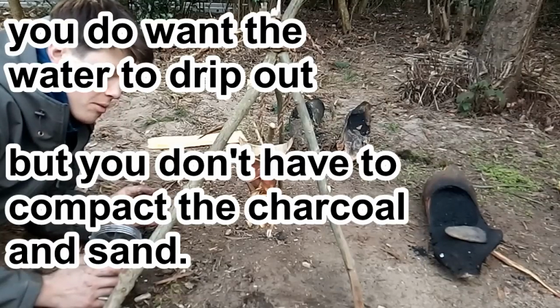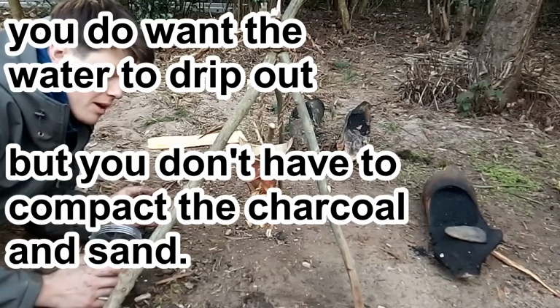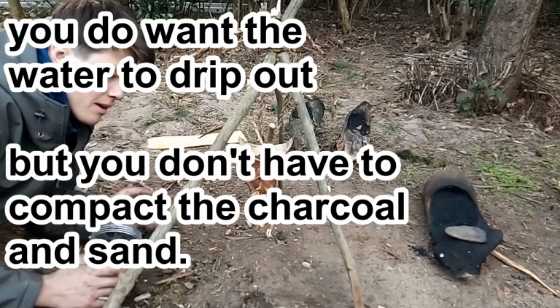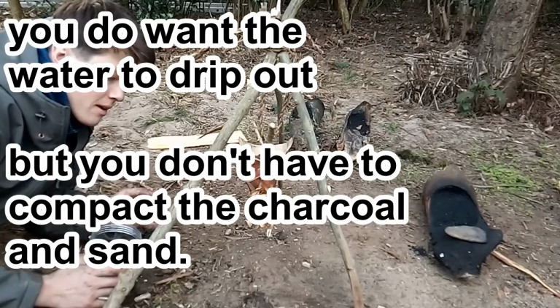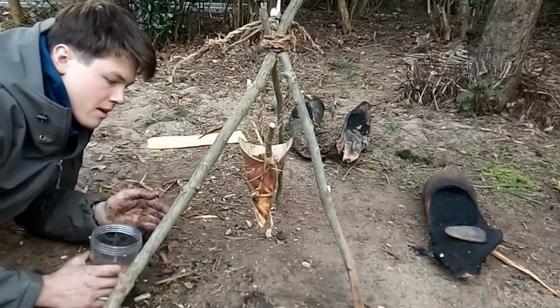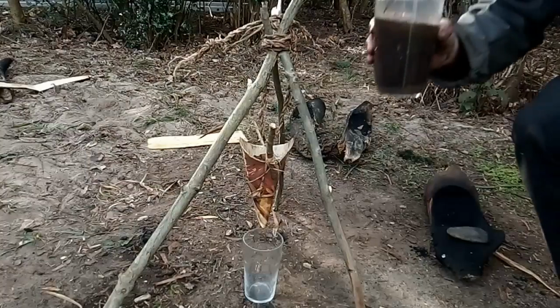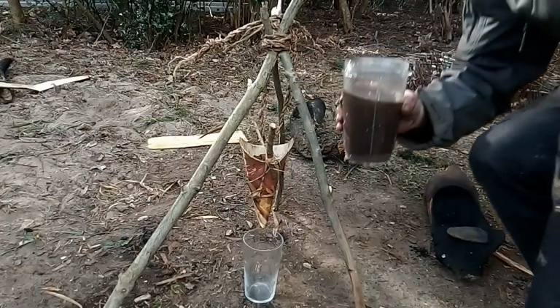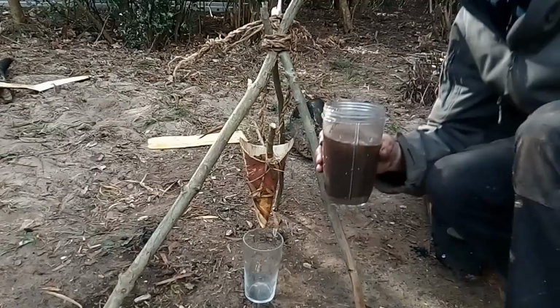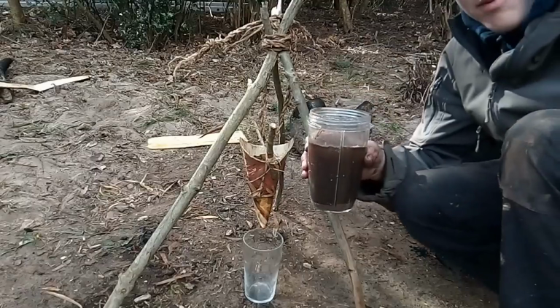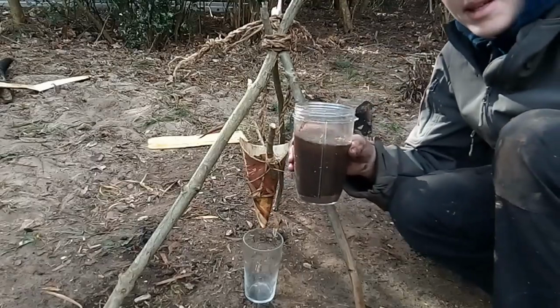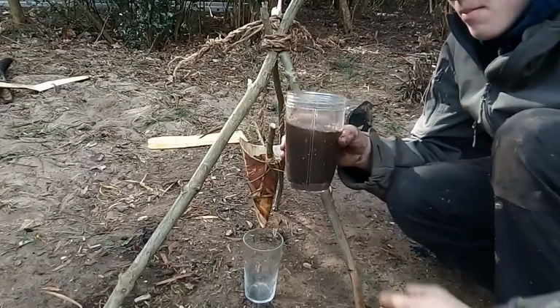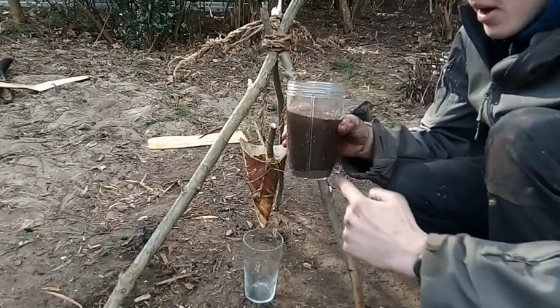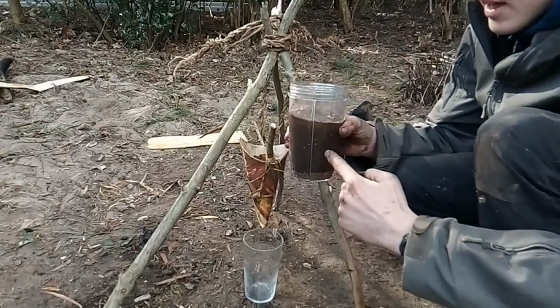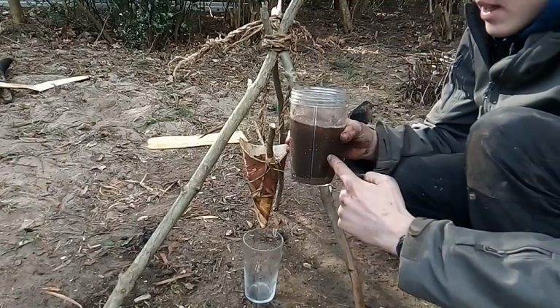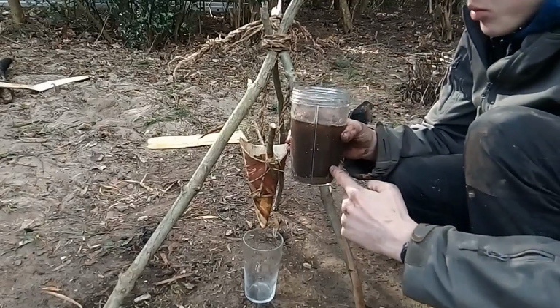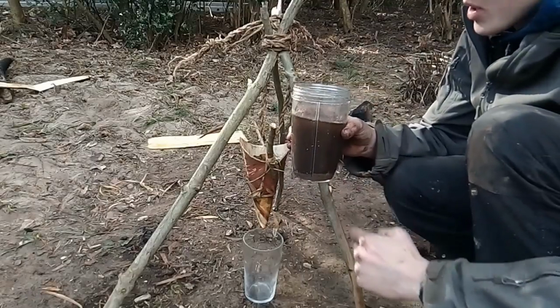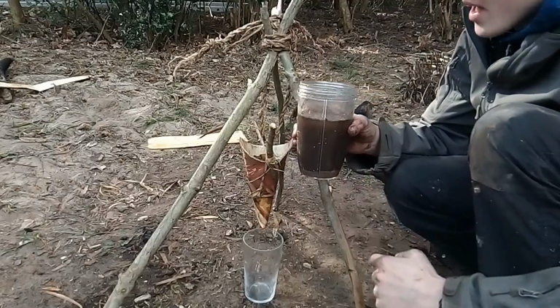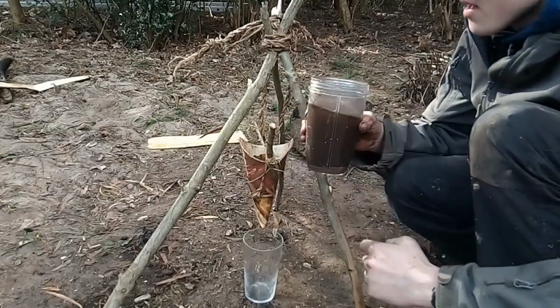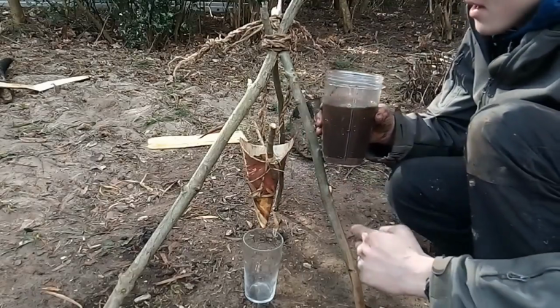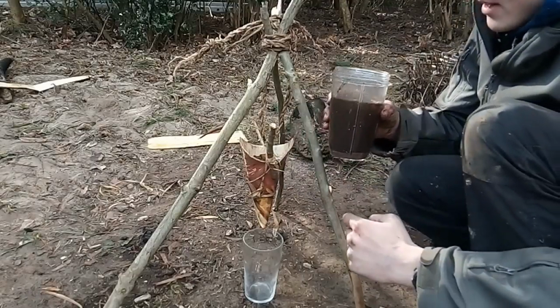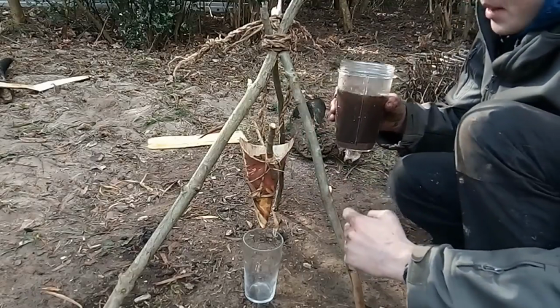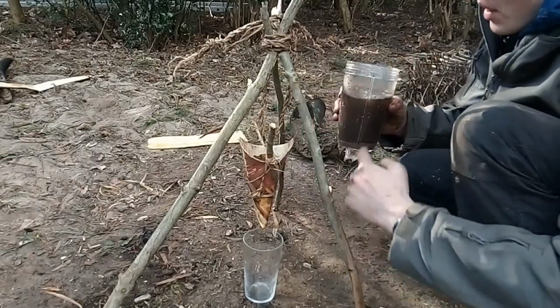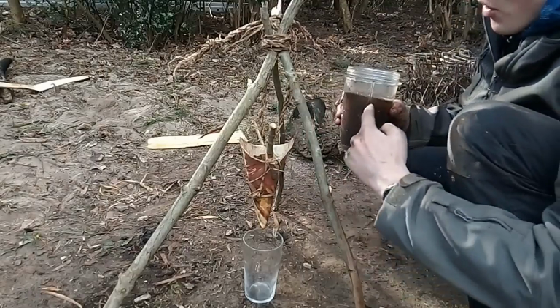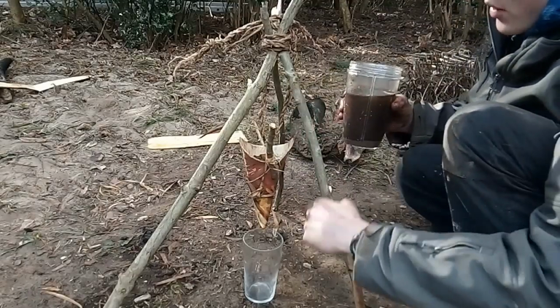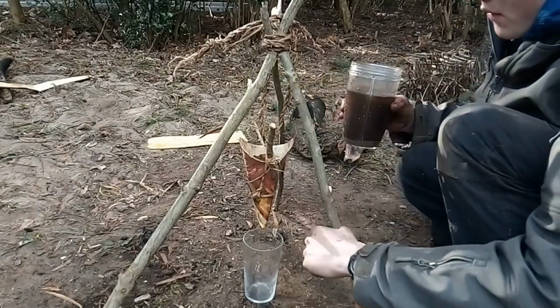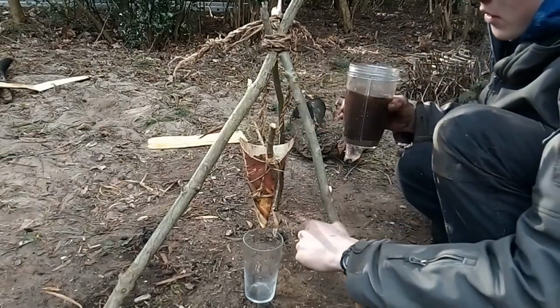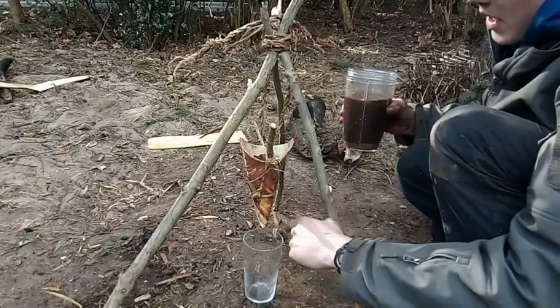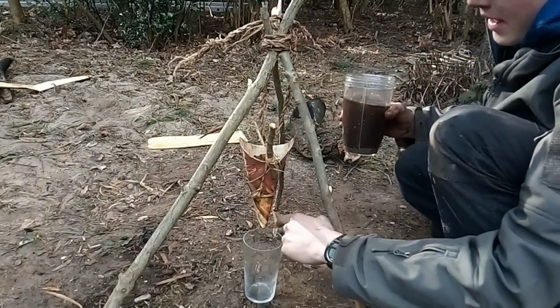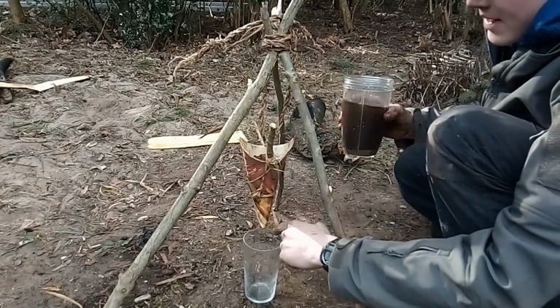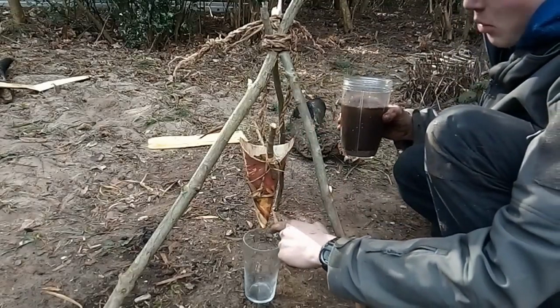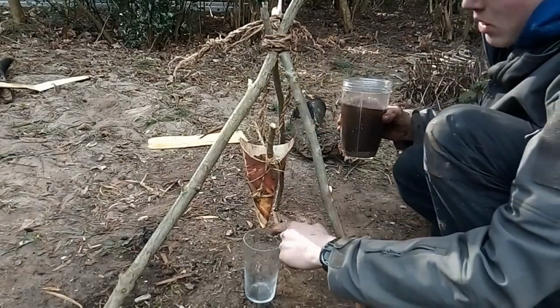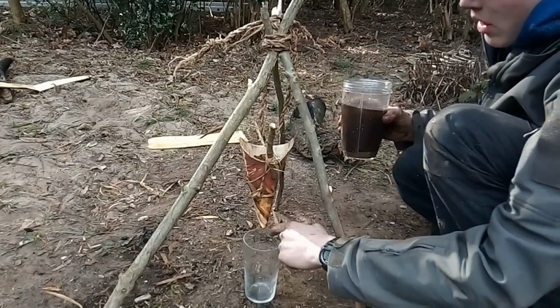Okay so I've mixed some mud into this water here, so now I'm going to run it through the filter and see what colour water comes out the bottom.